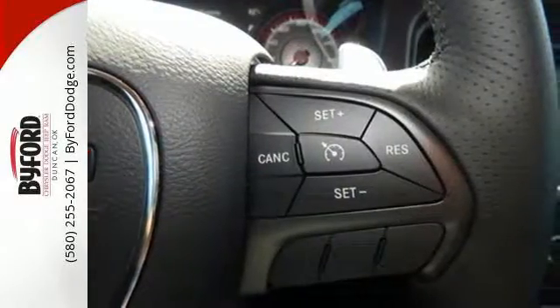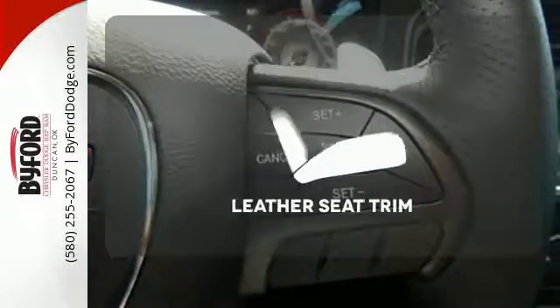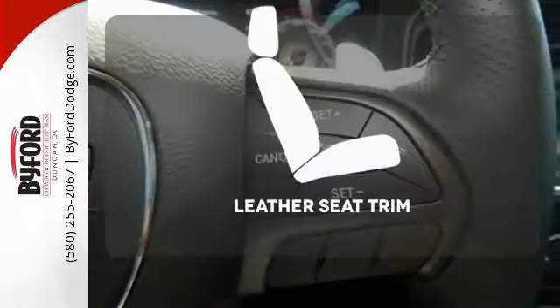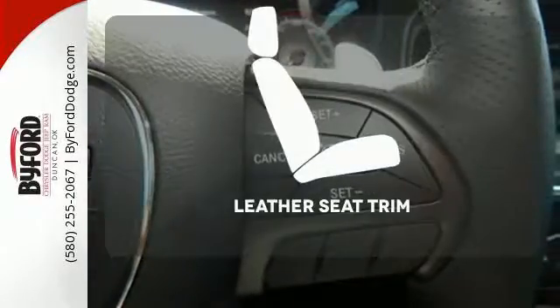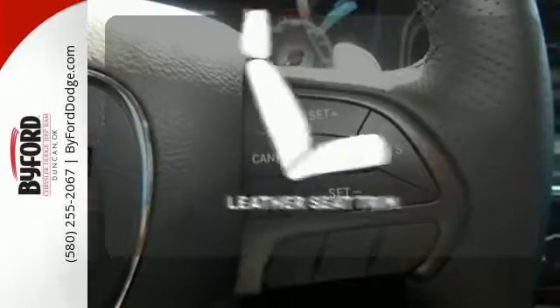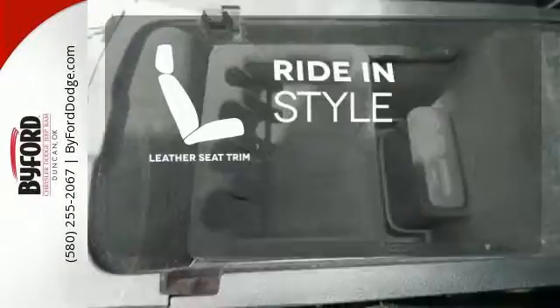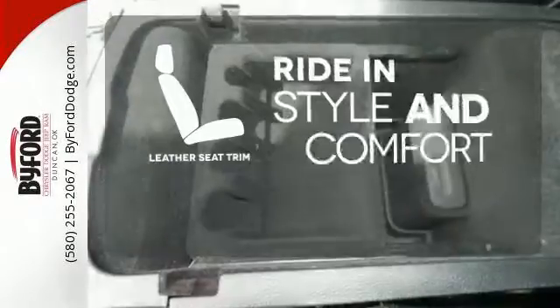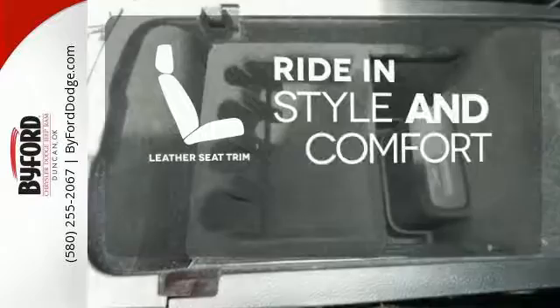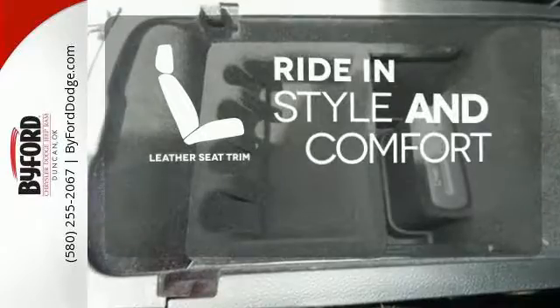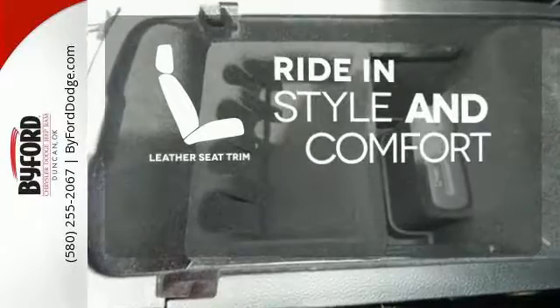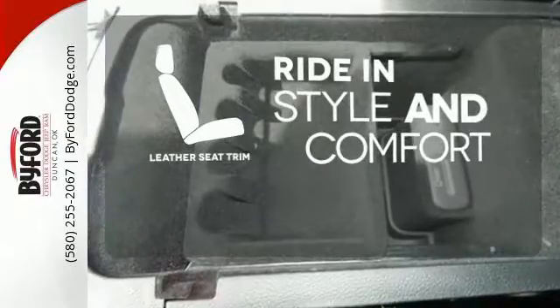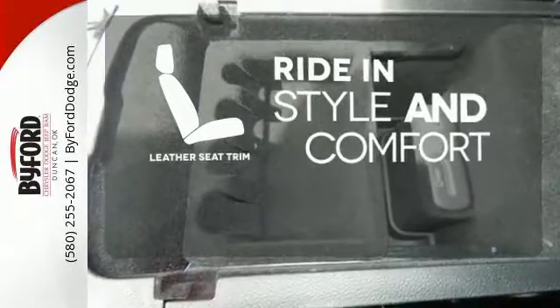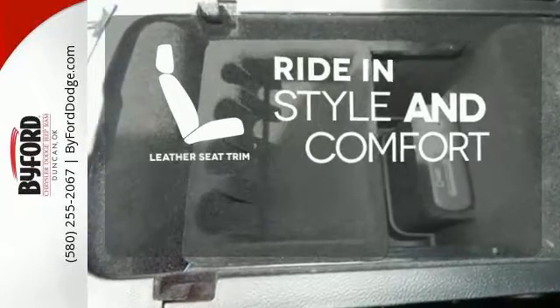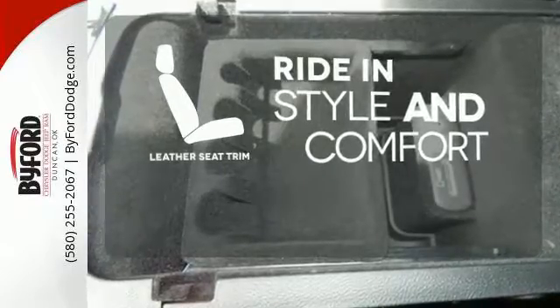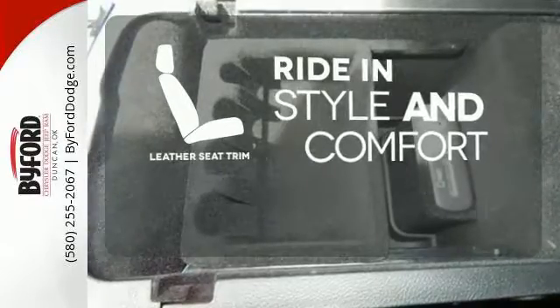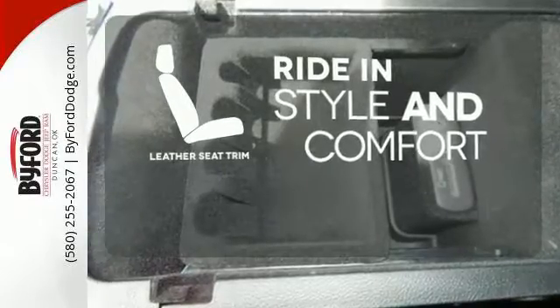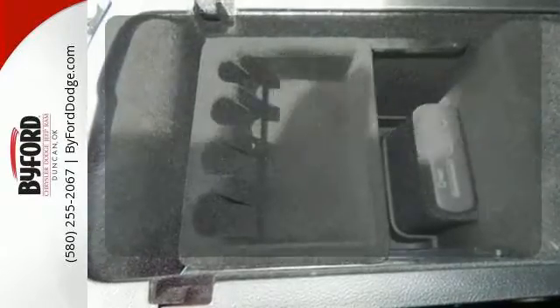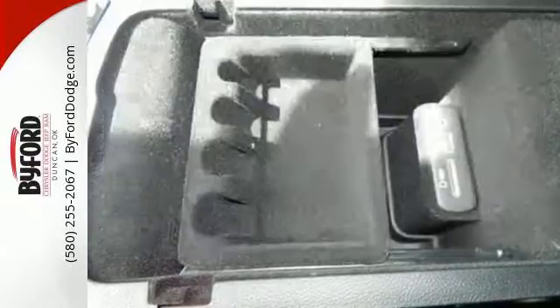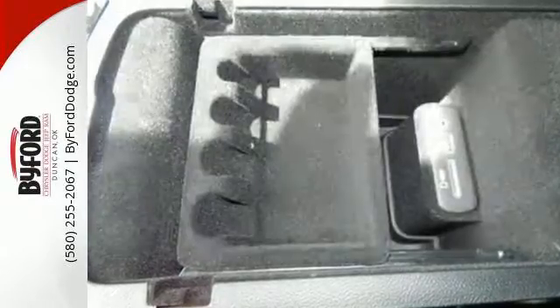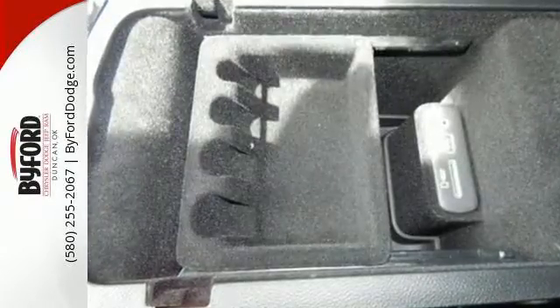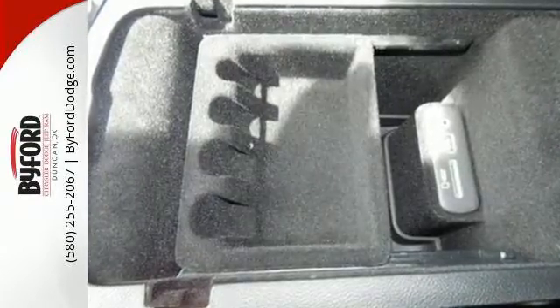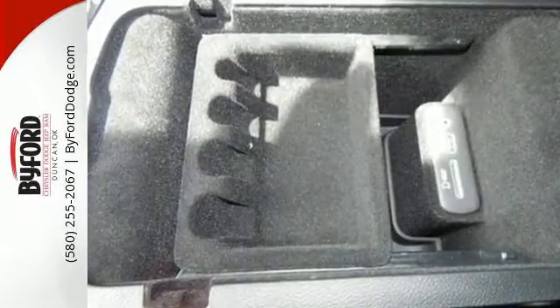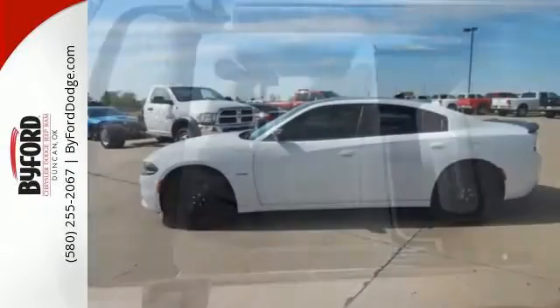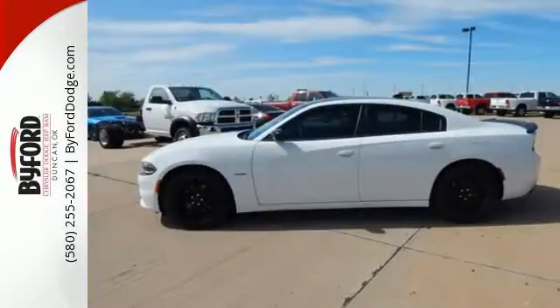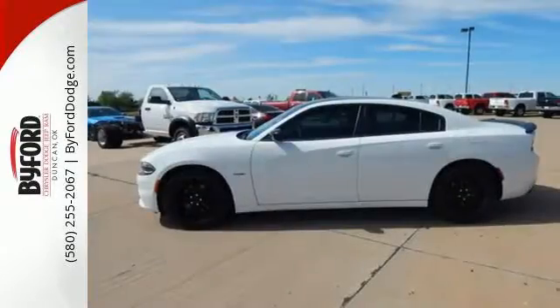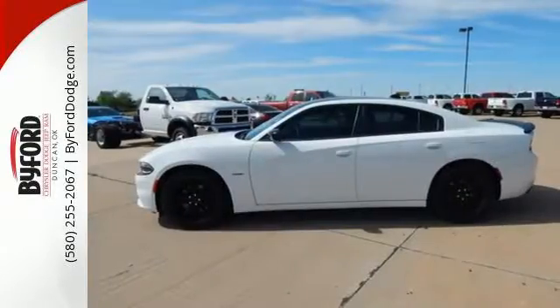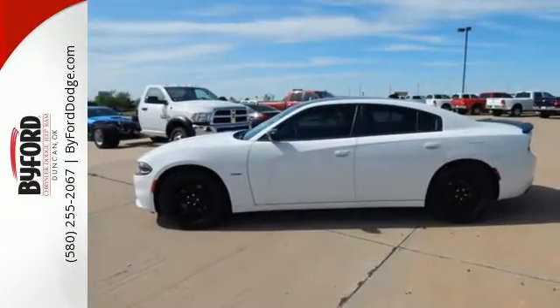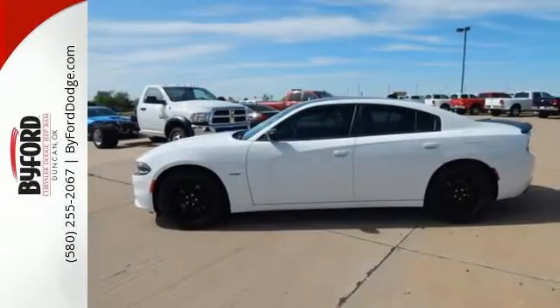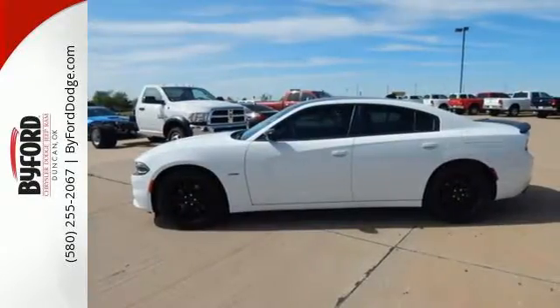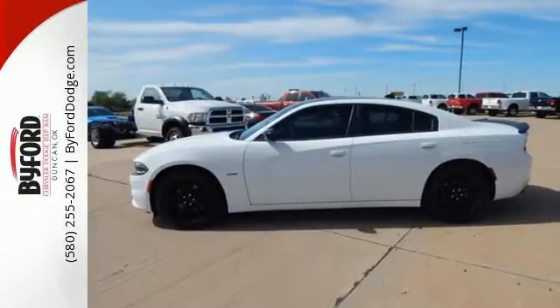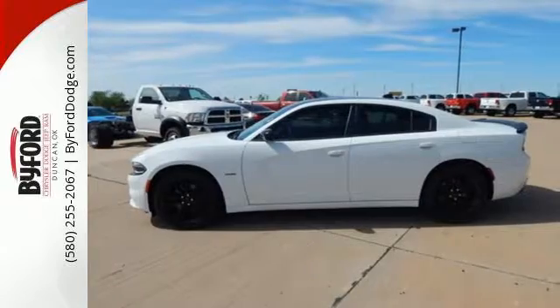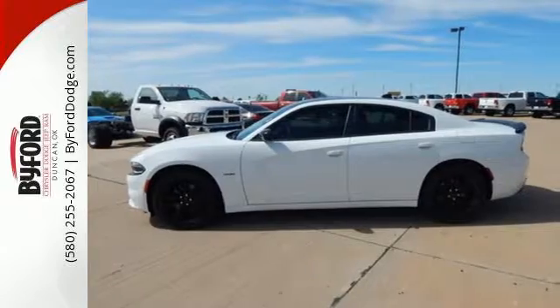Ride in style and comfort with leather seat trim. It's a car that'll make you forever young. Test drive this Charger today.